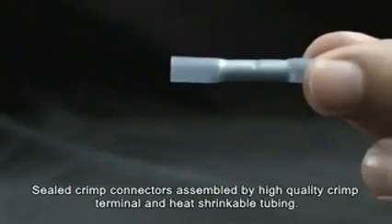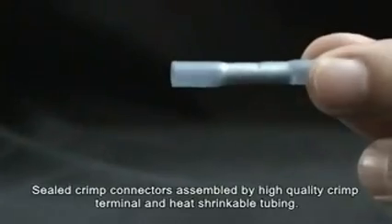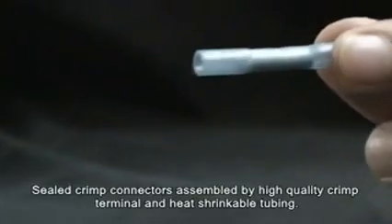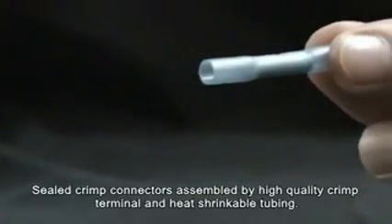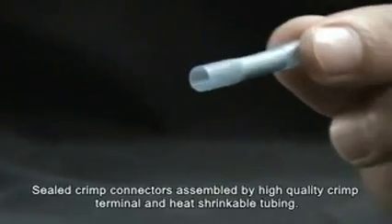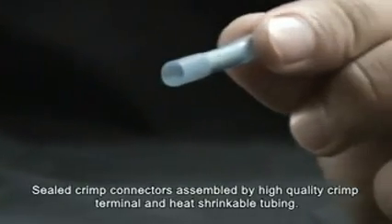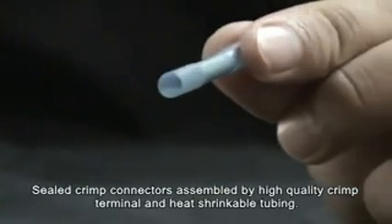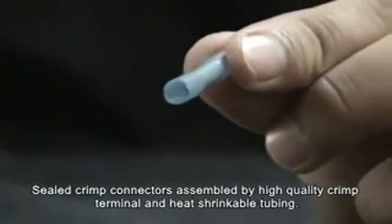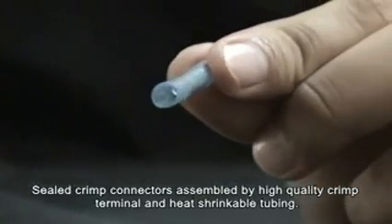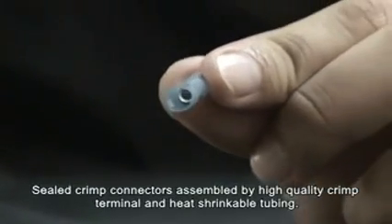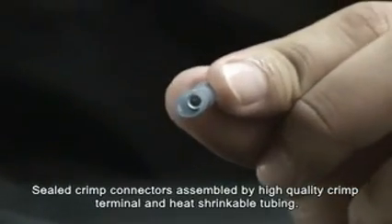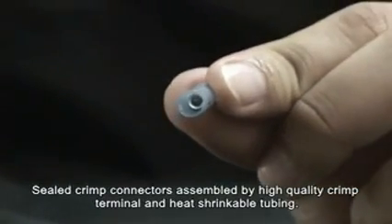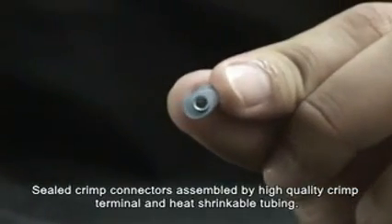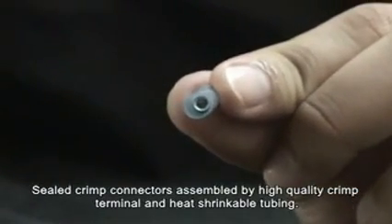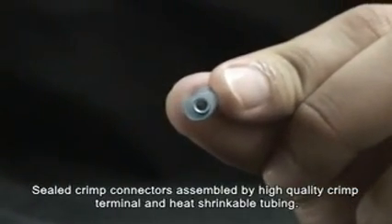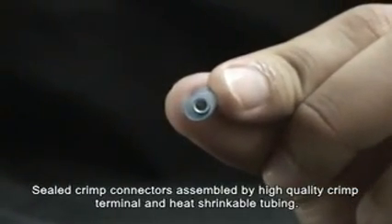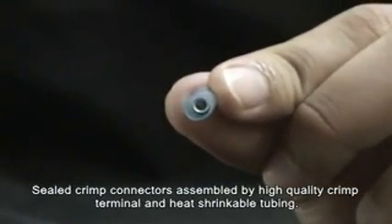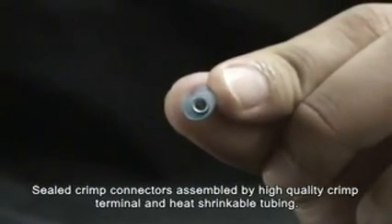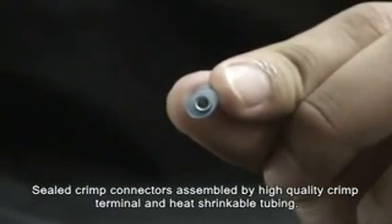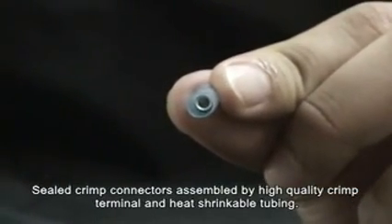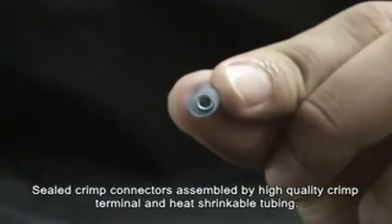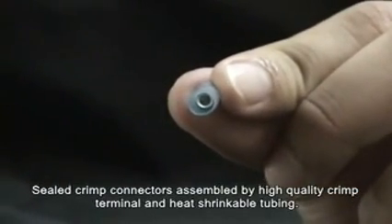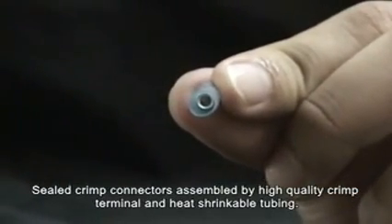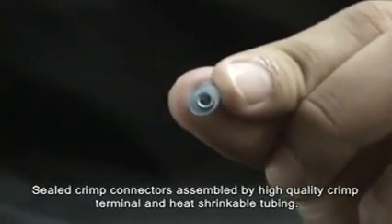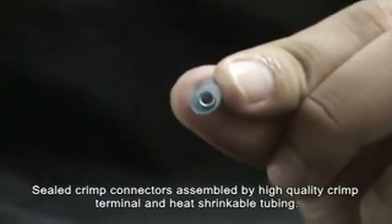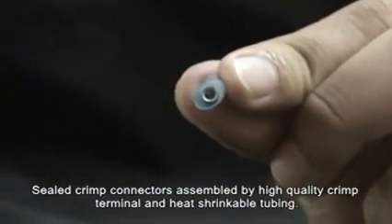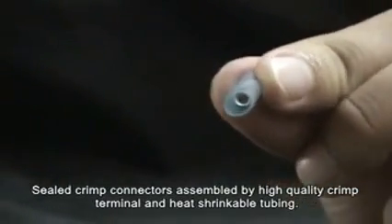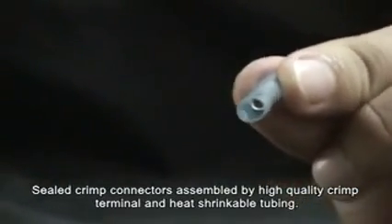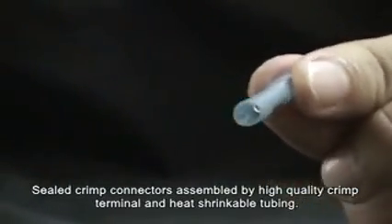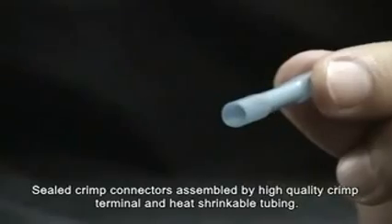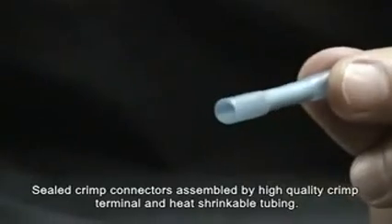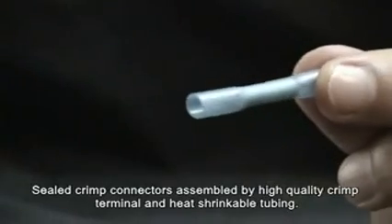Sealed crimp connectors assembled with high-quality crimp terminal and heat shrinkable tubing.